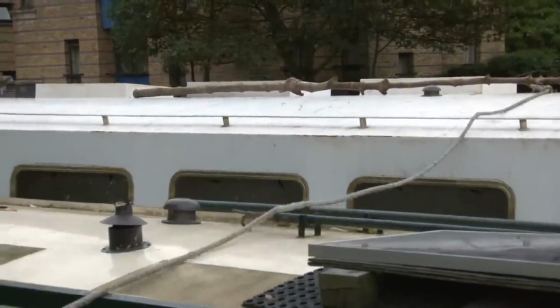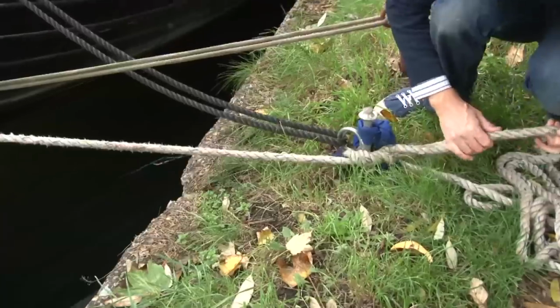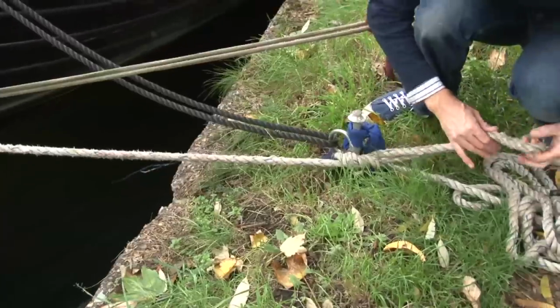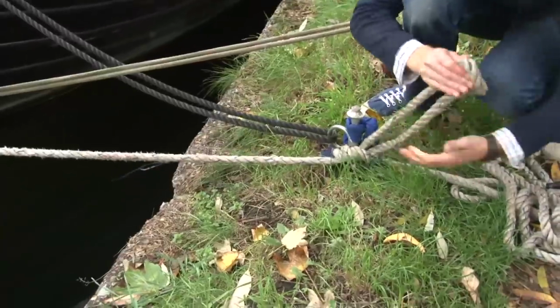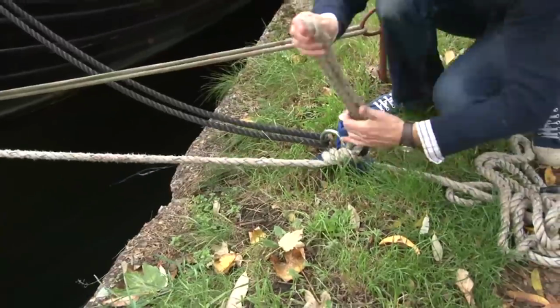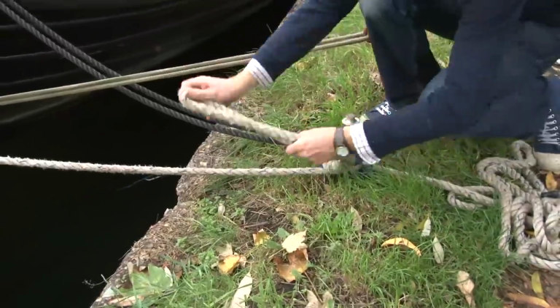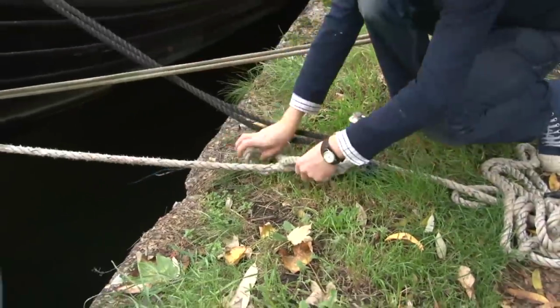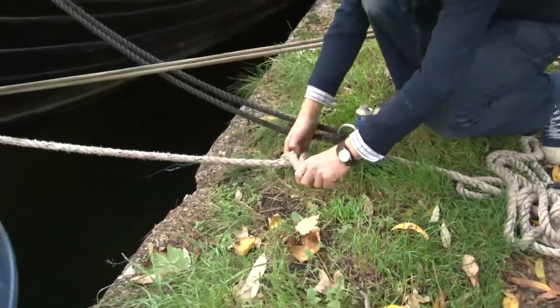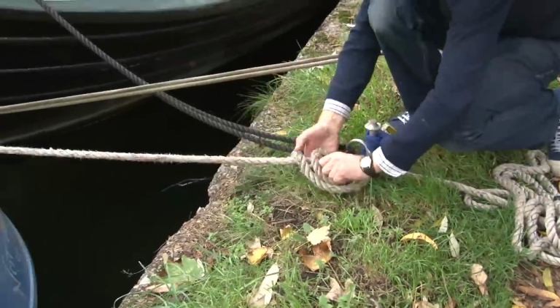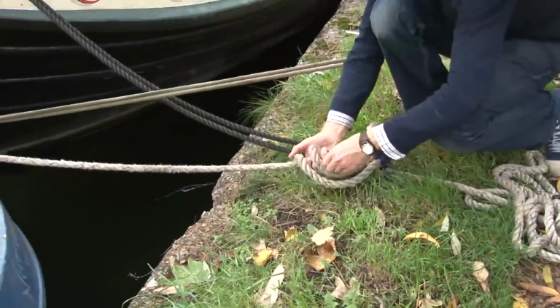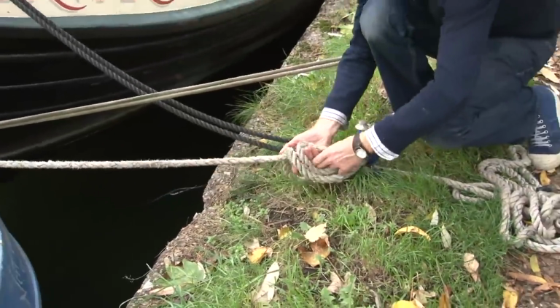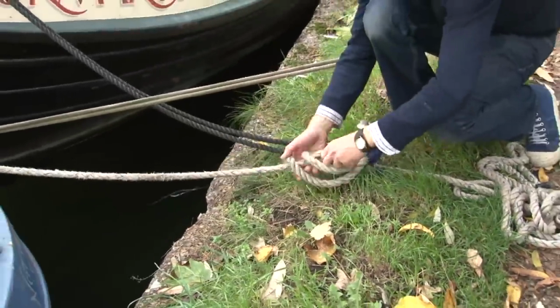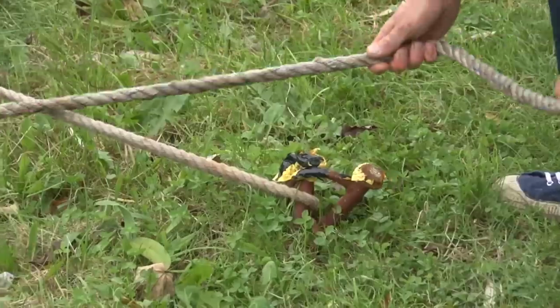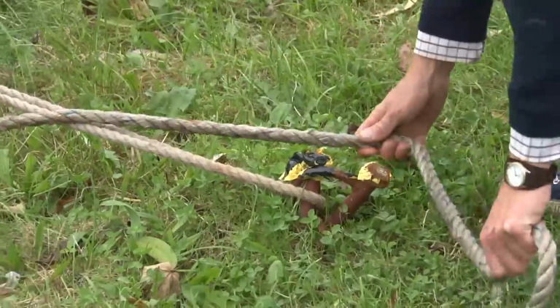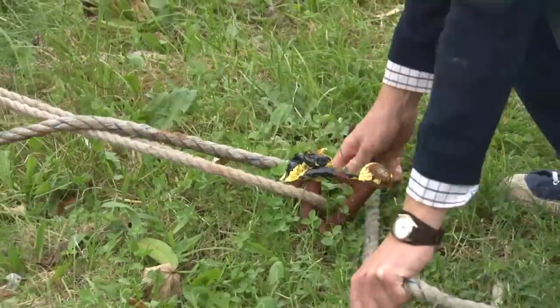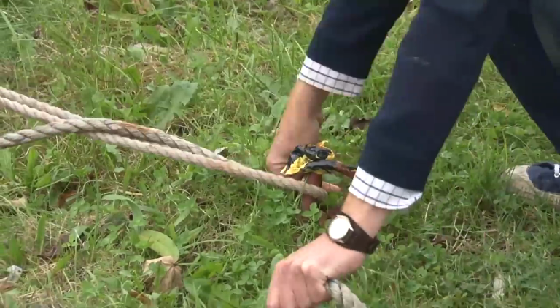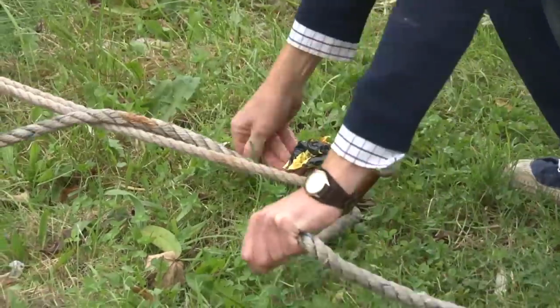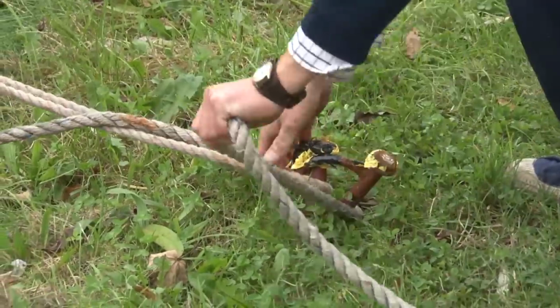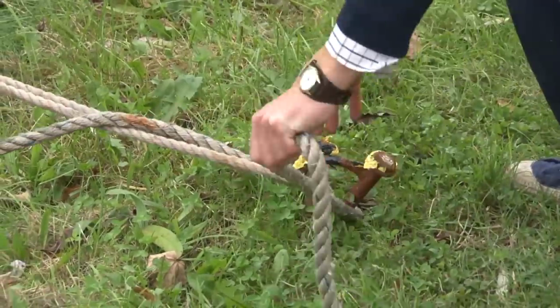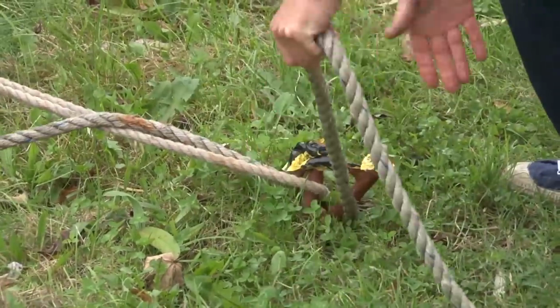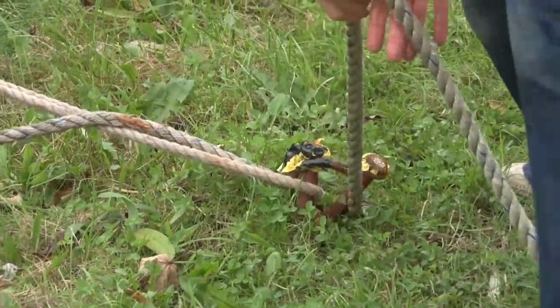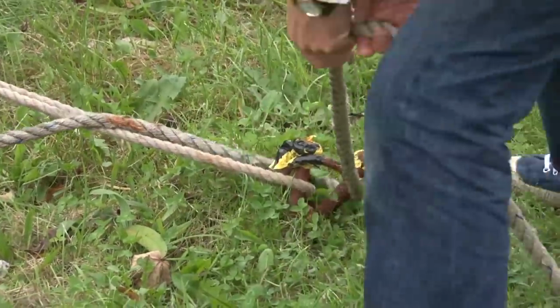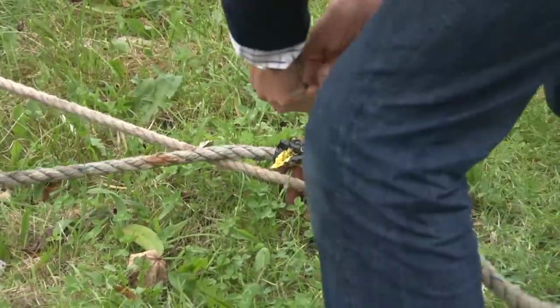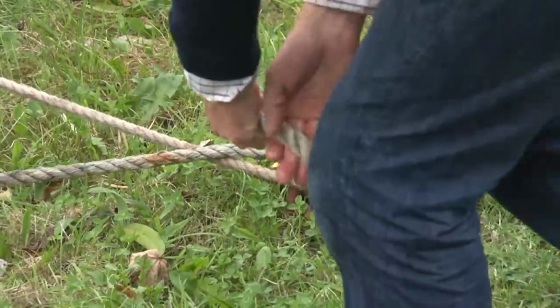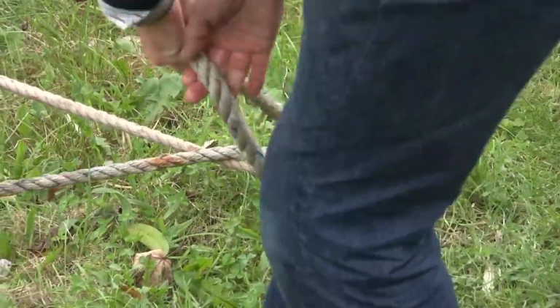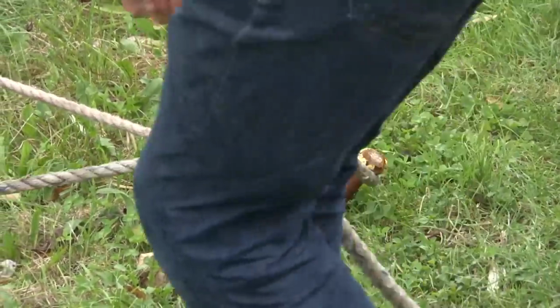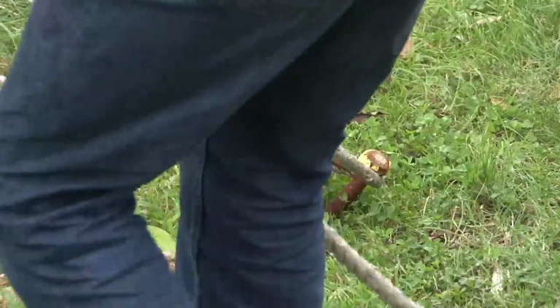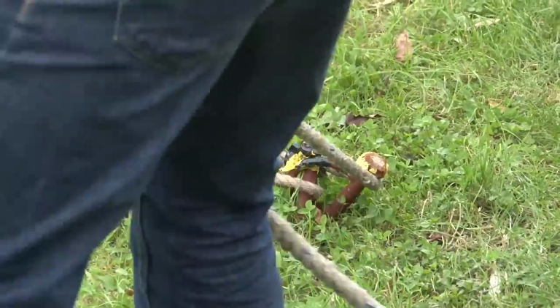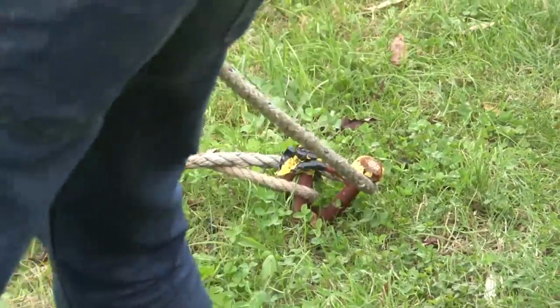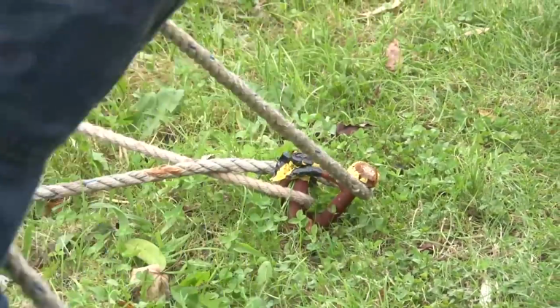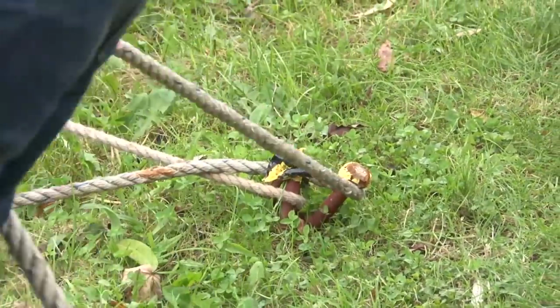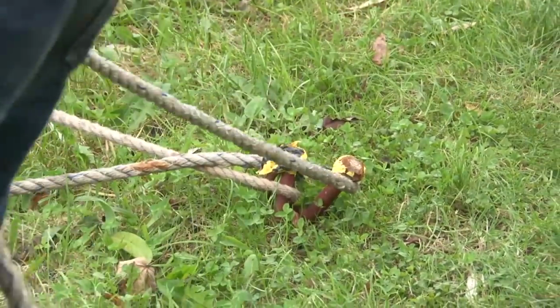Mooring pins — these metal pins which every boat carries with them.